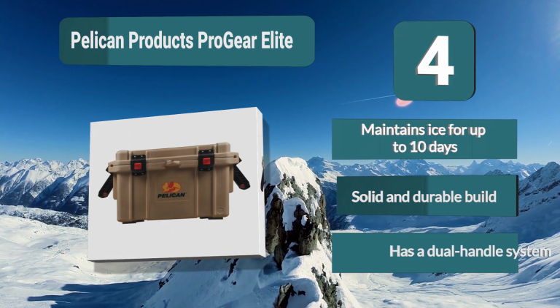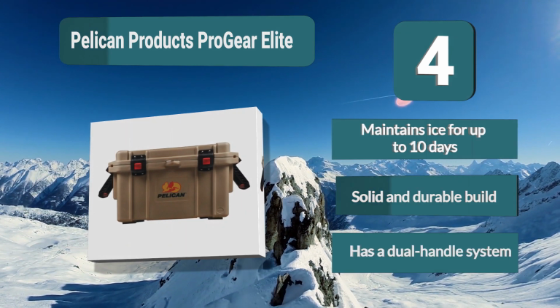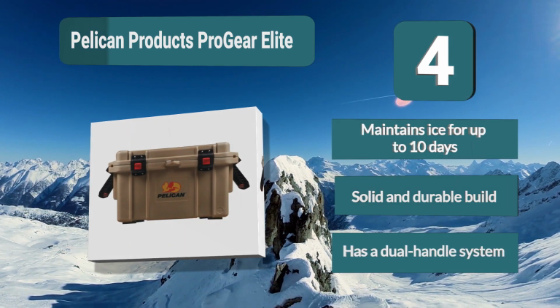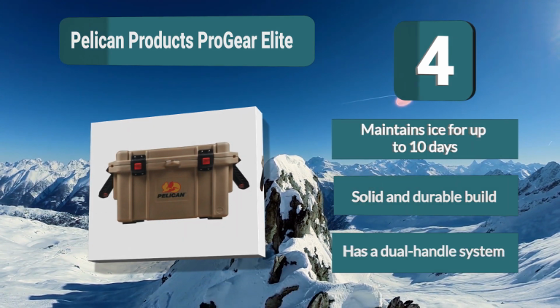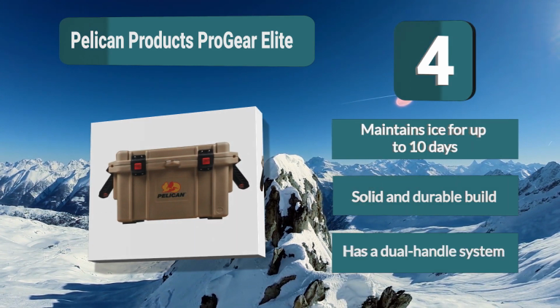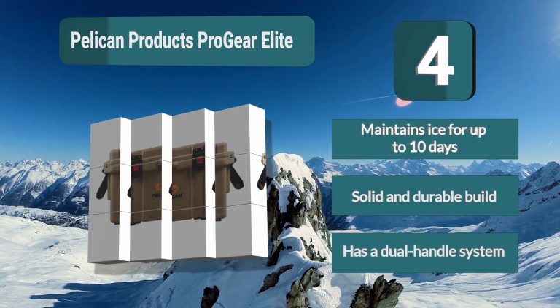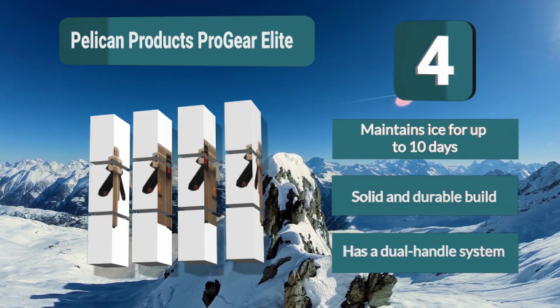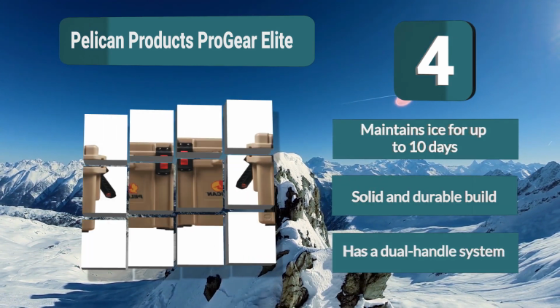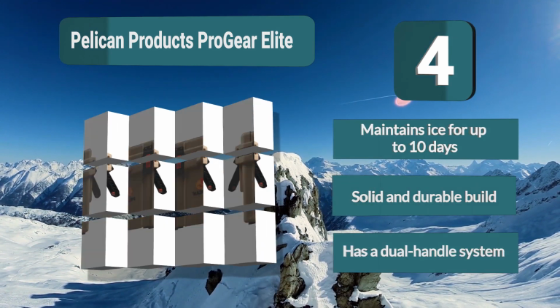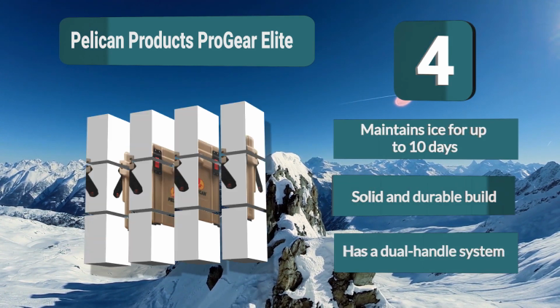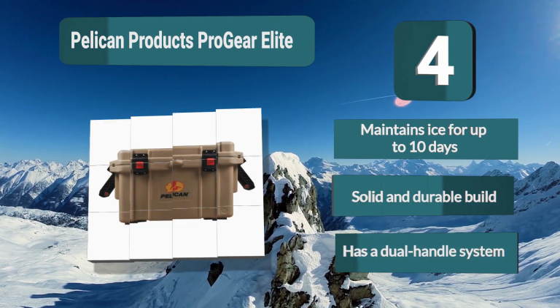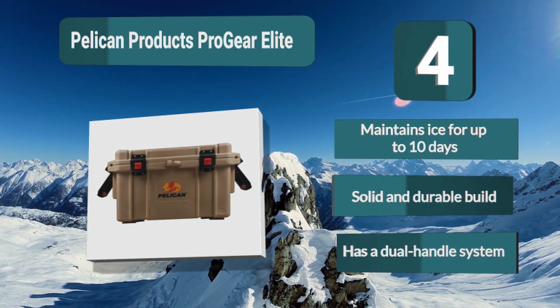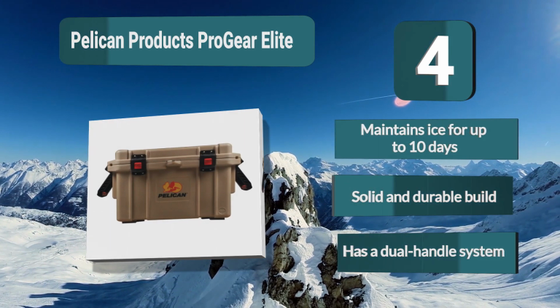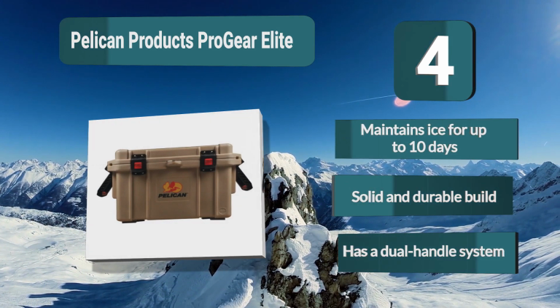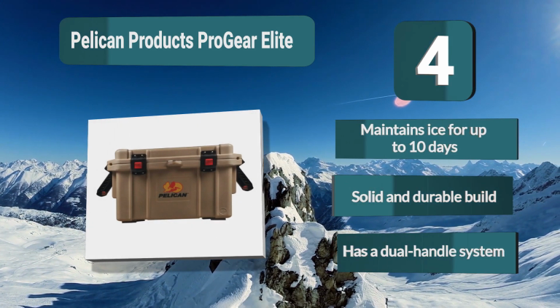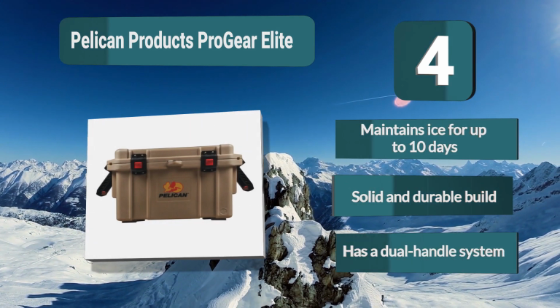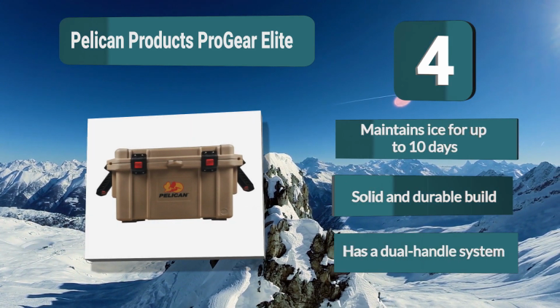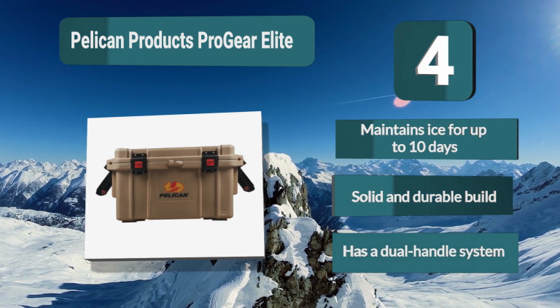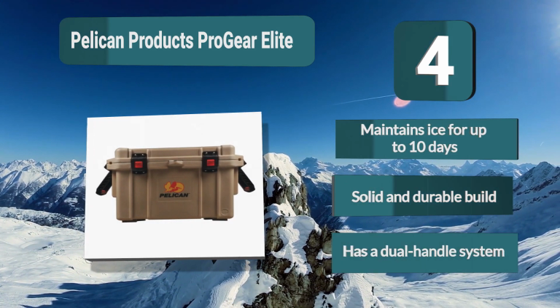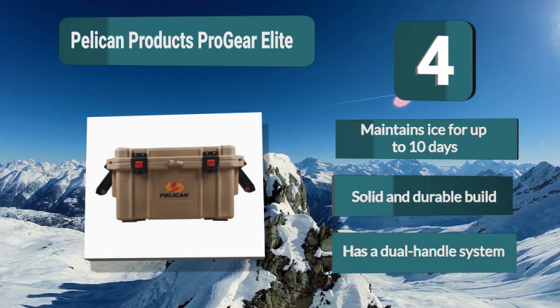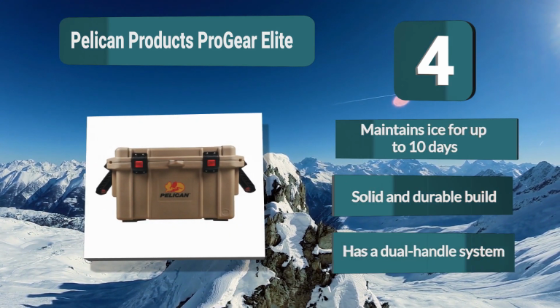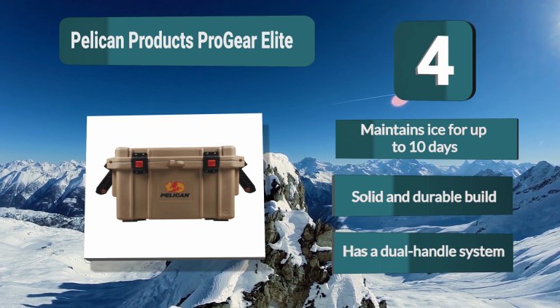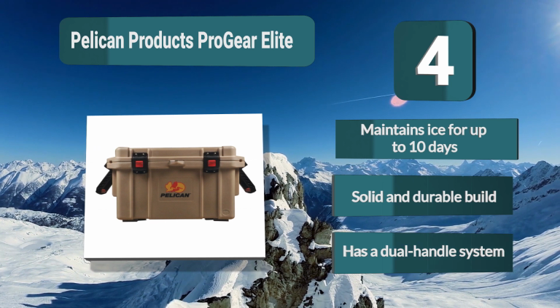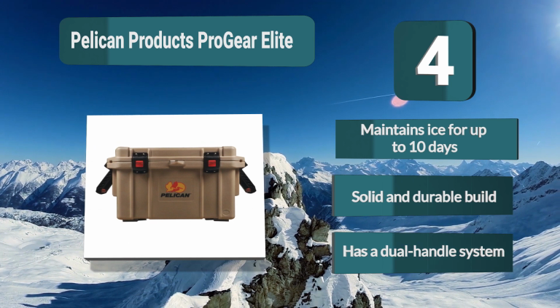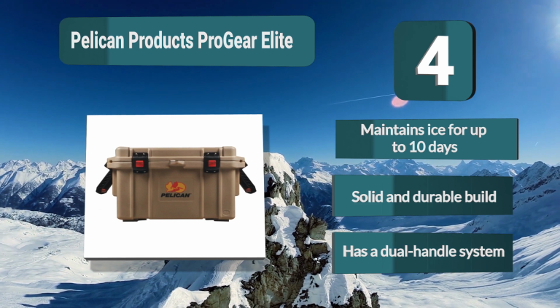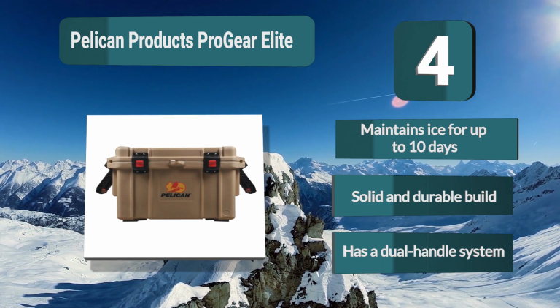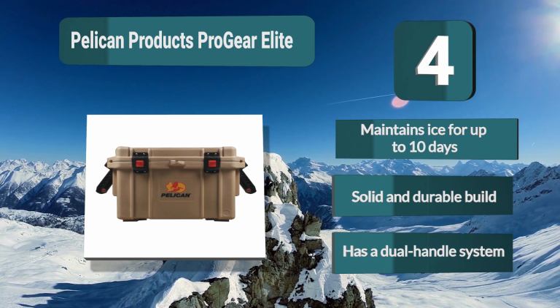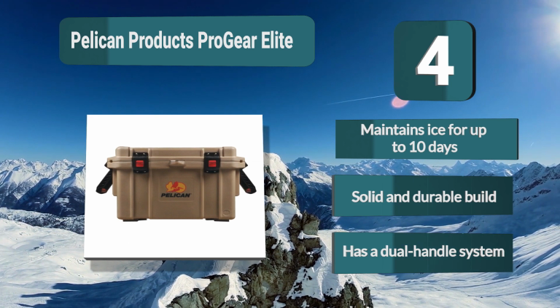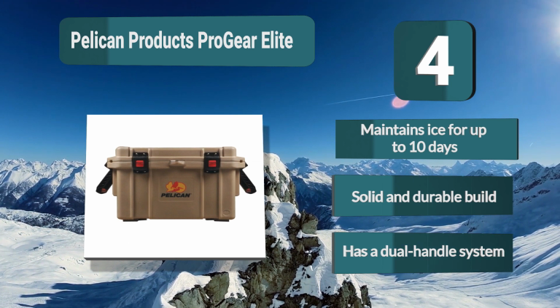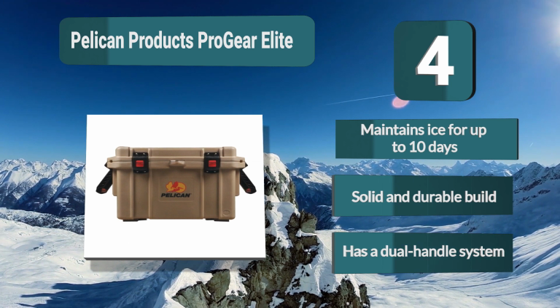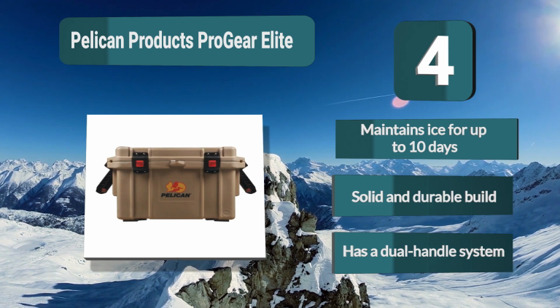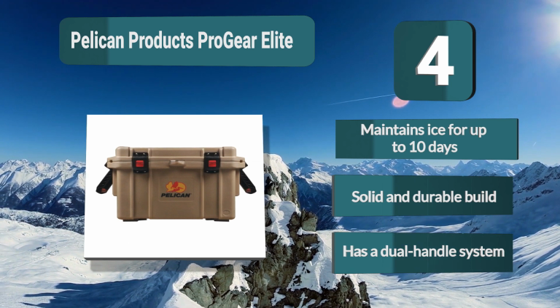Key features: maintains ice for up to 10 days, solid and durable build, and a dual-handle system.